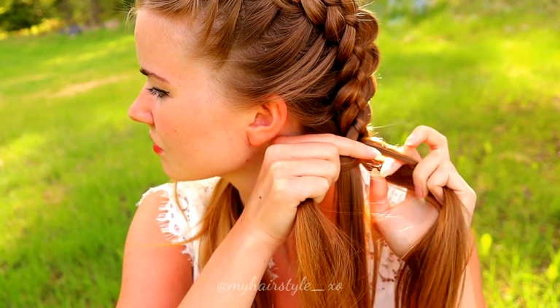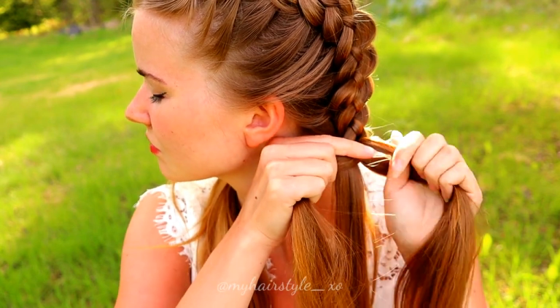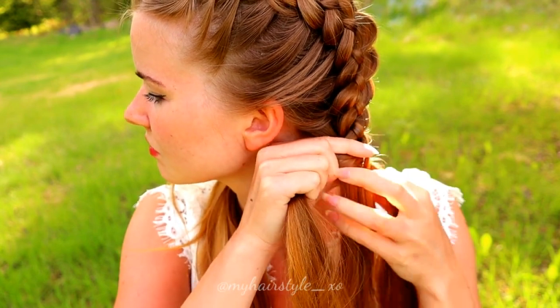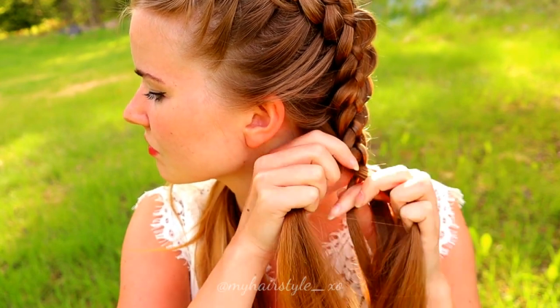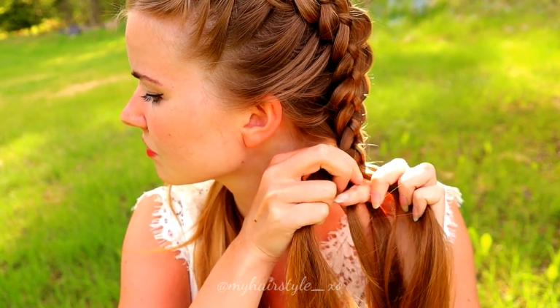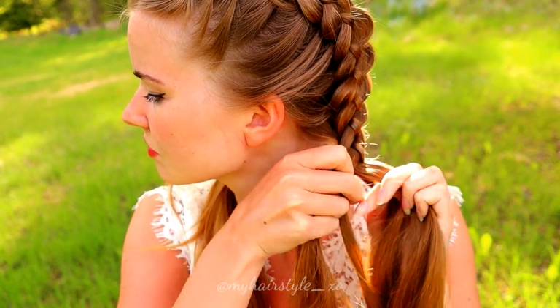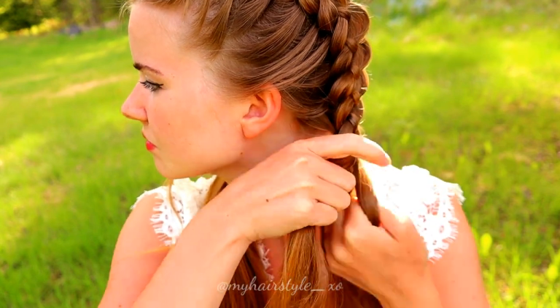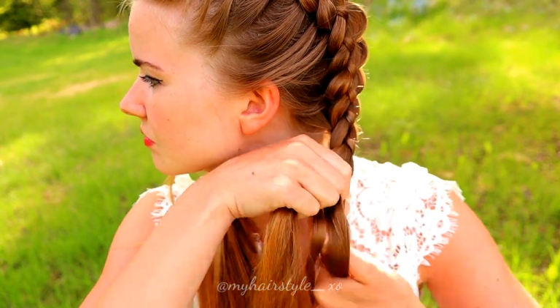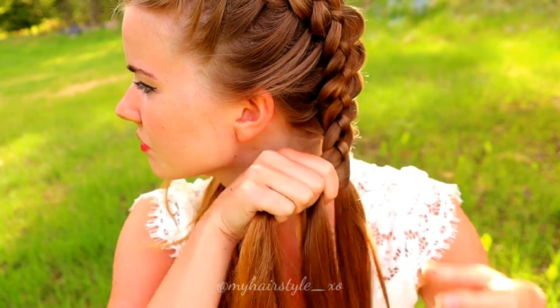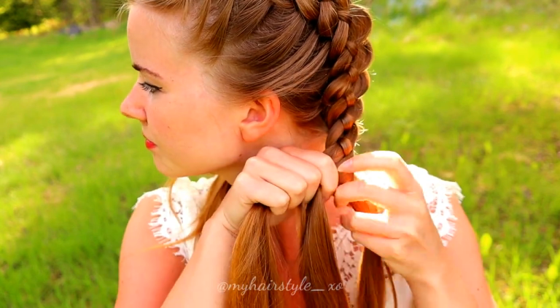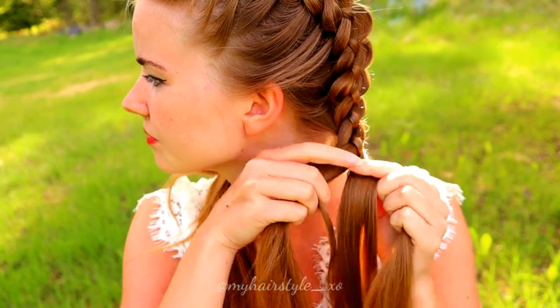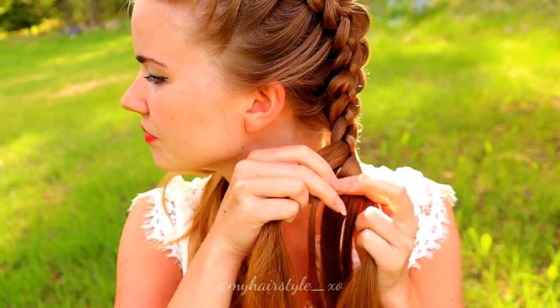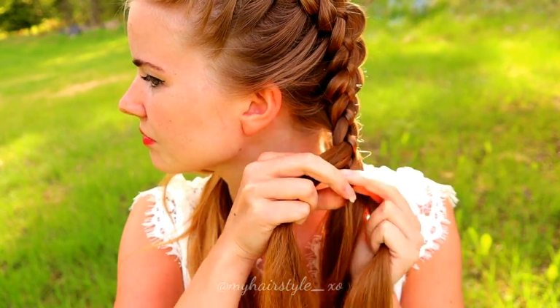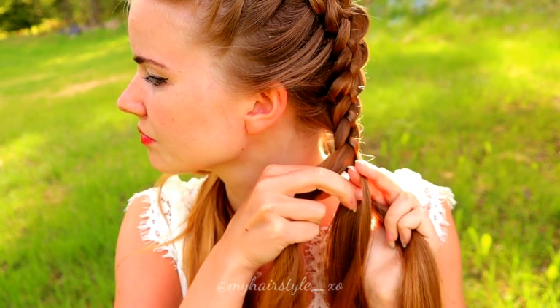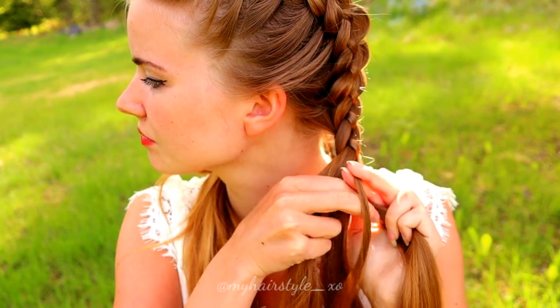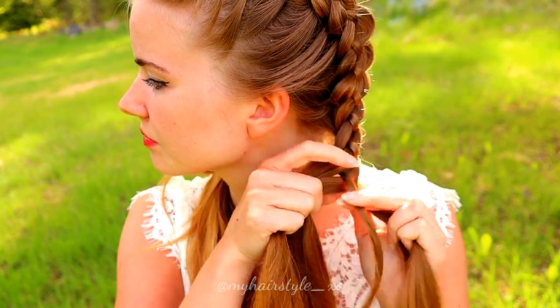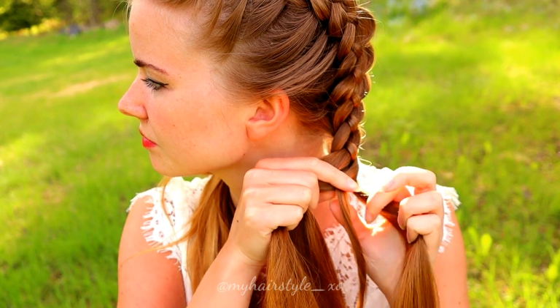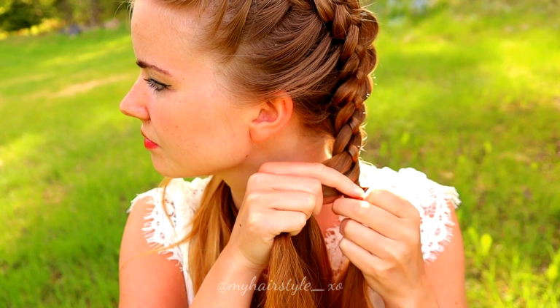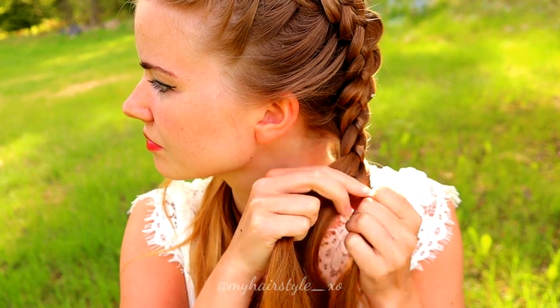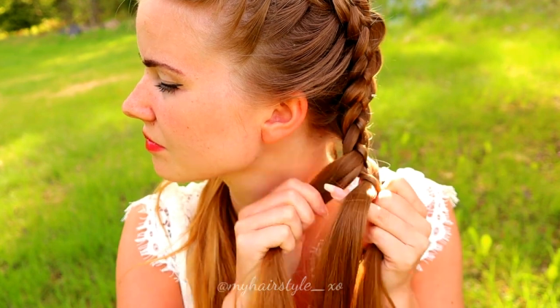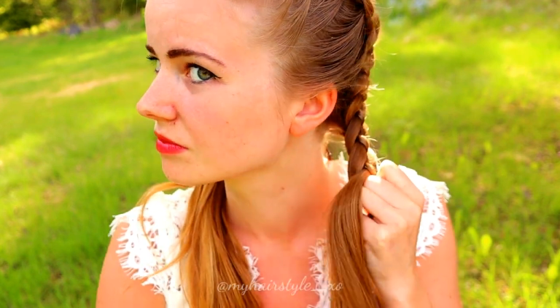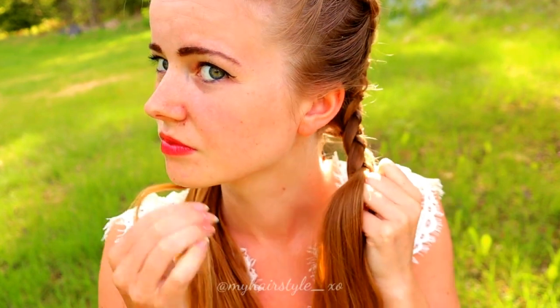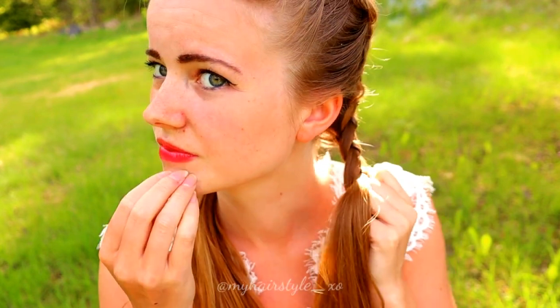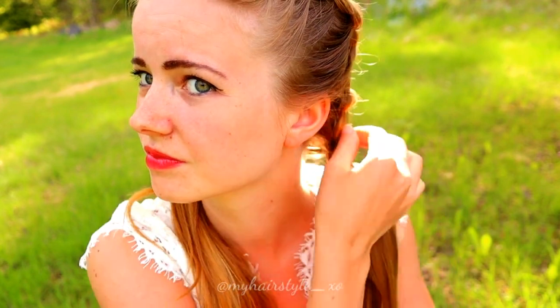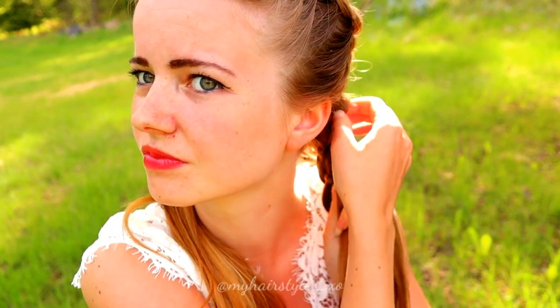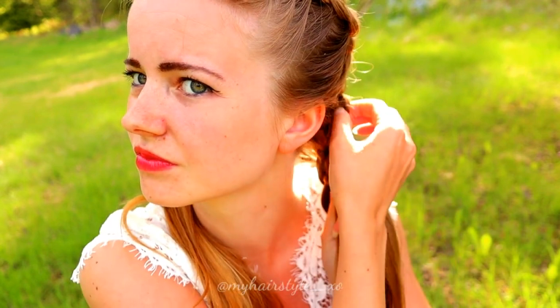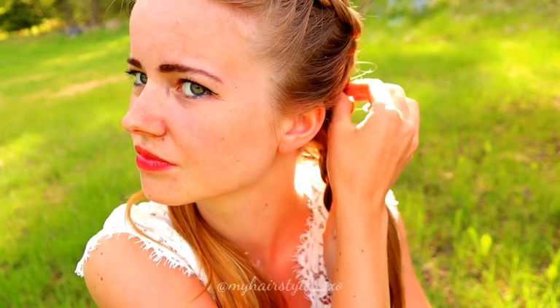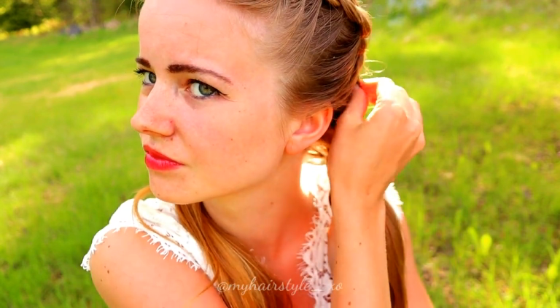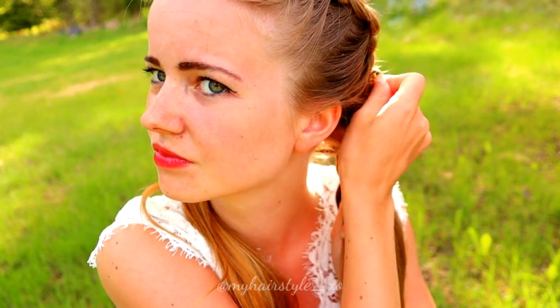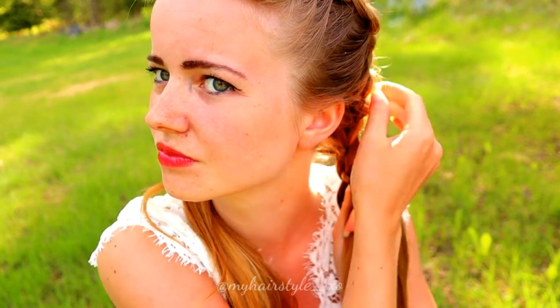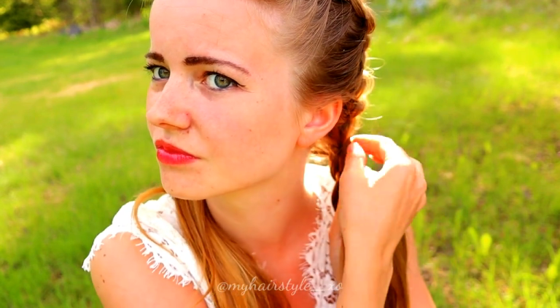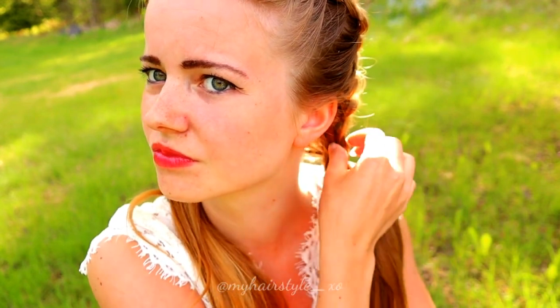After the last additions, keep on braiding like before, but do not add more hair inside the braid.